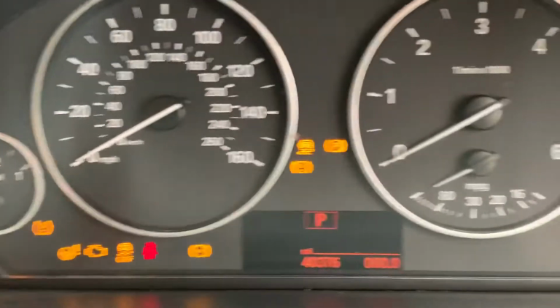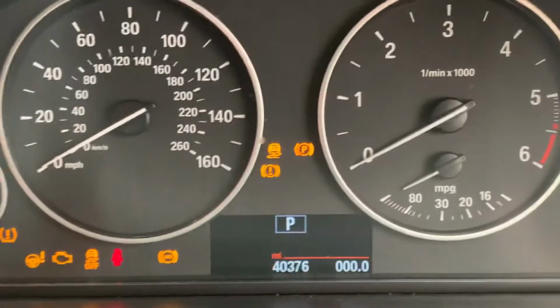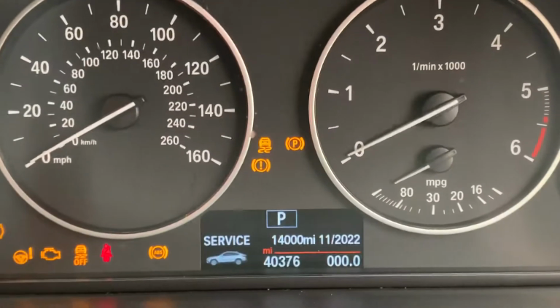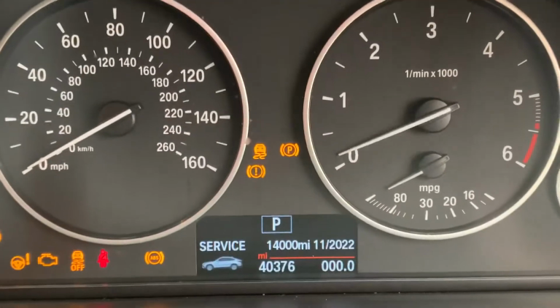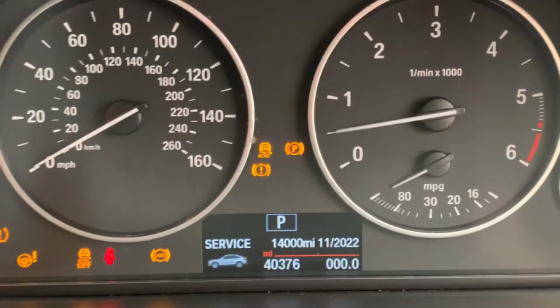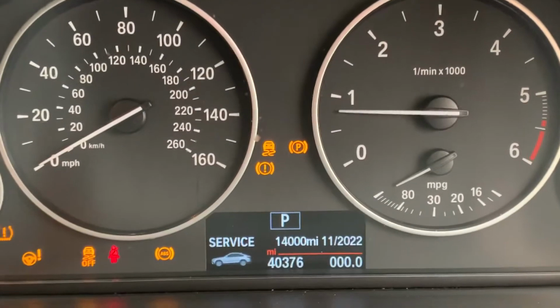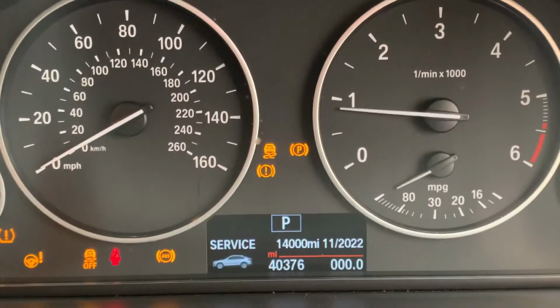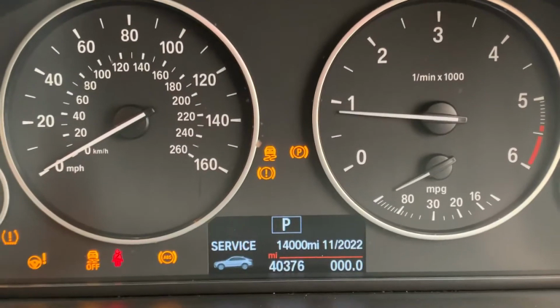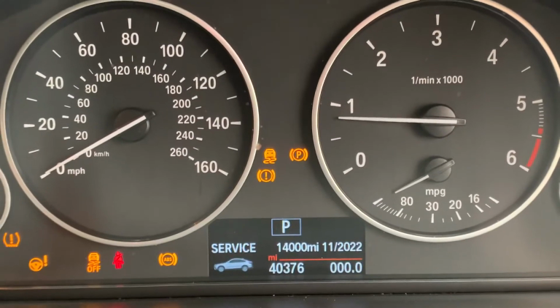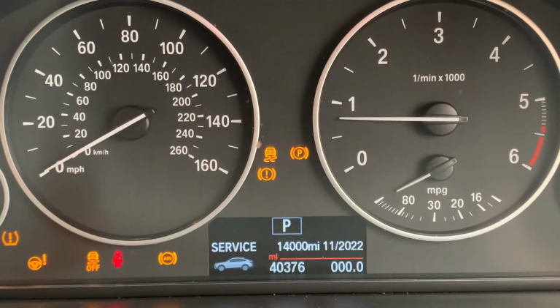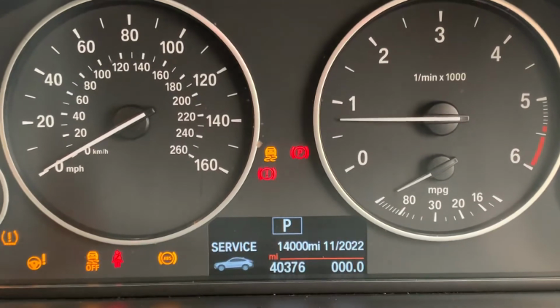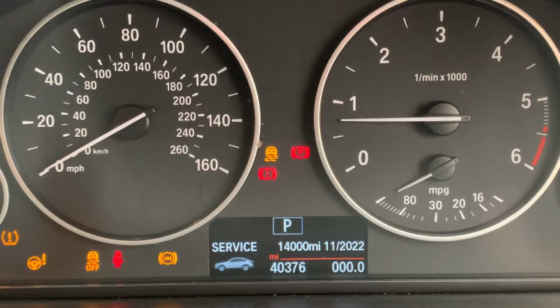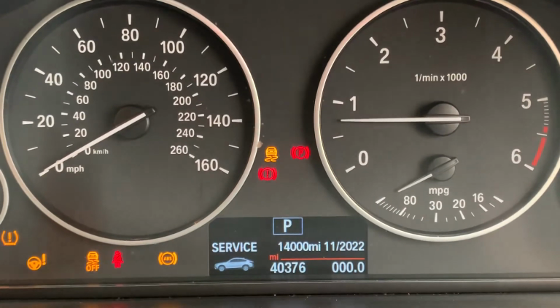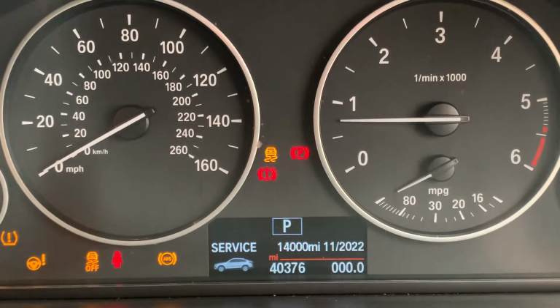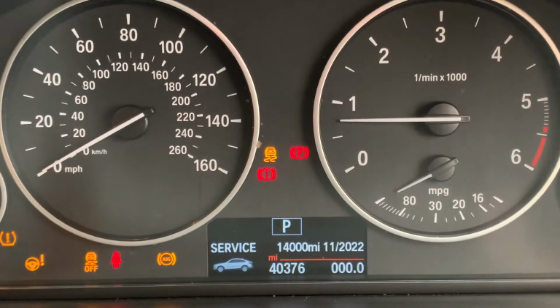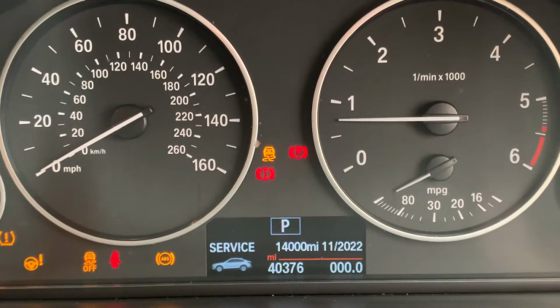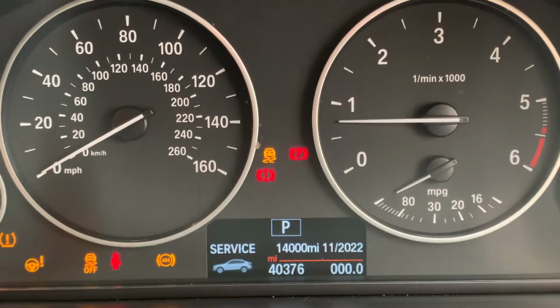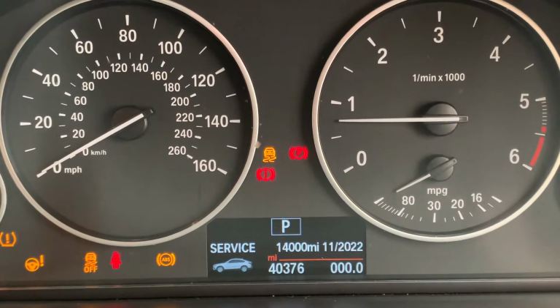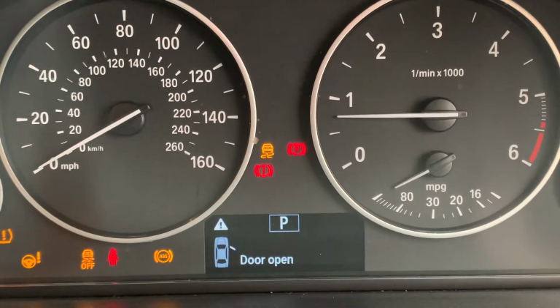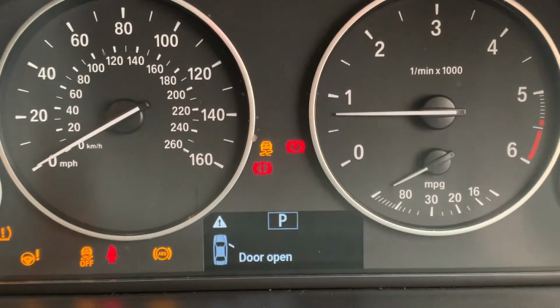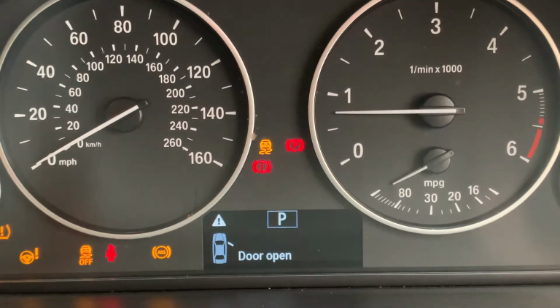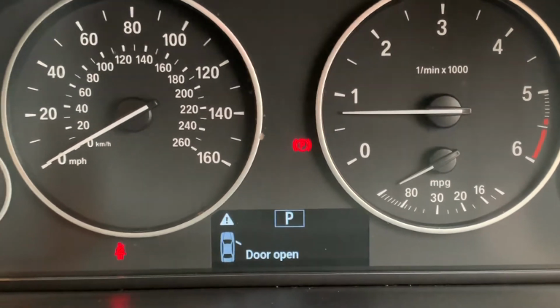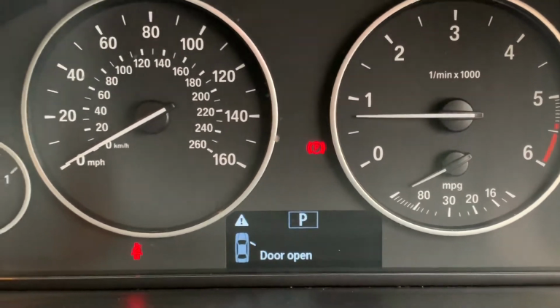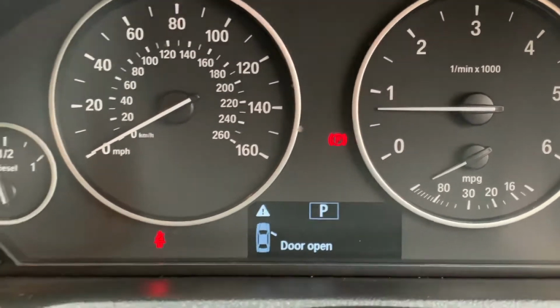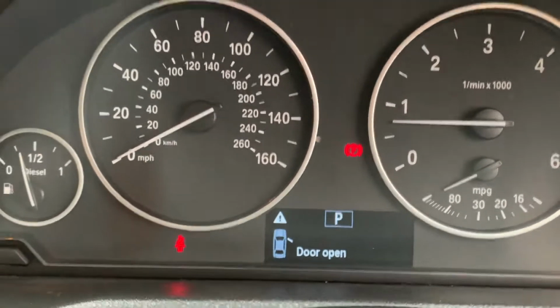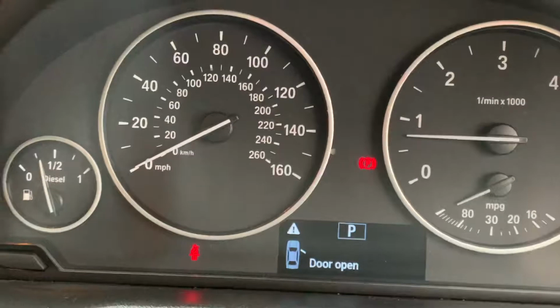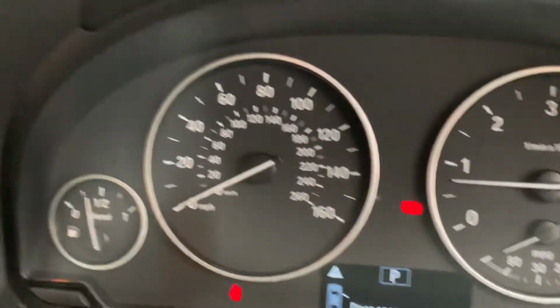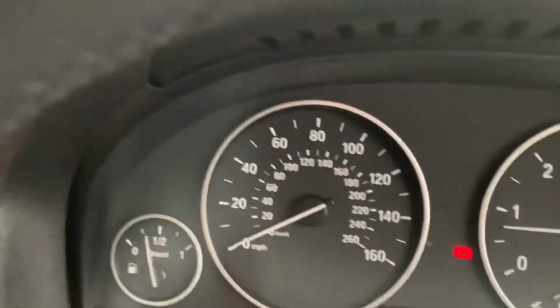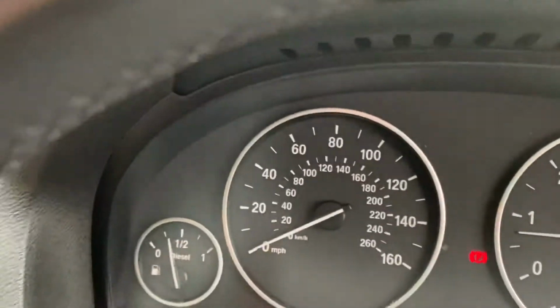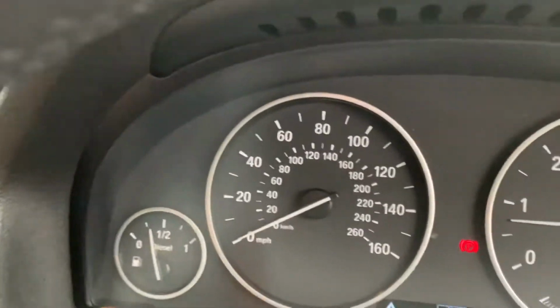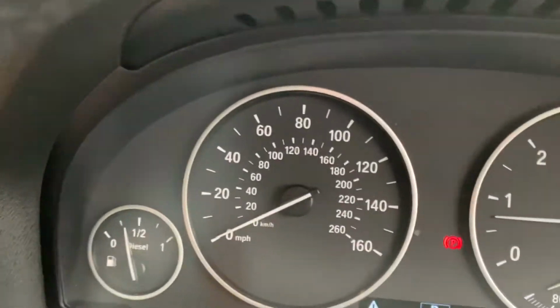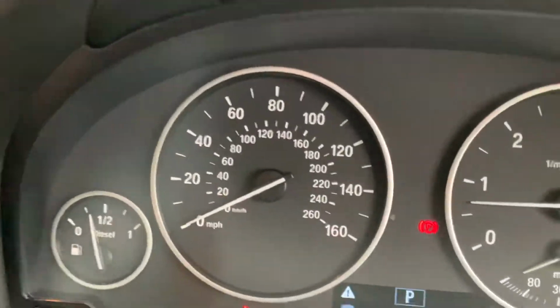Press the start button — there you can see just 40,000 miles. Close the door.